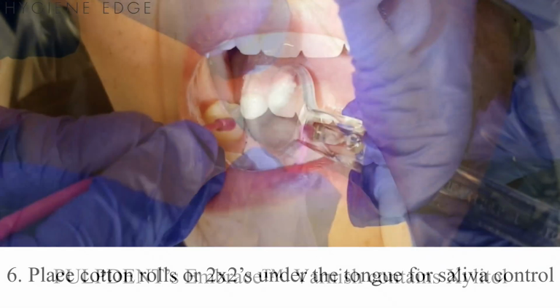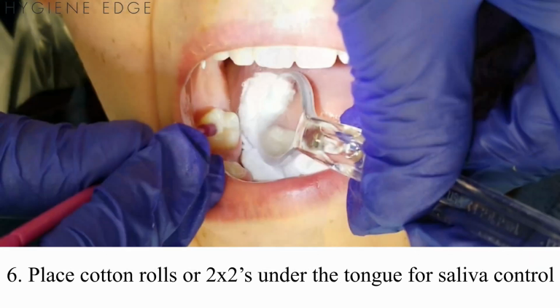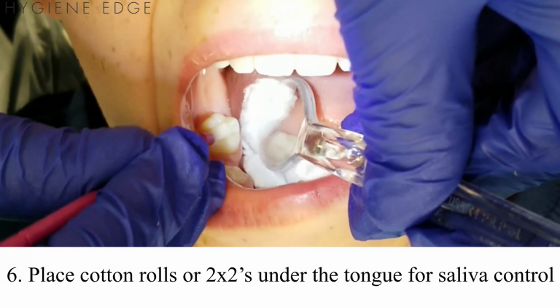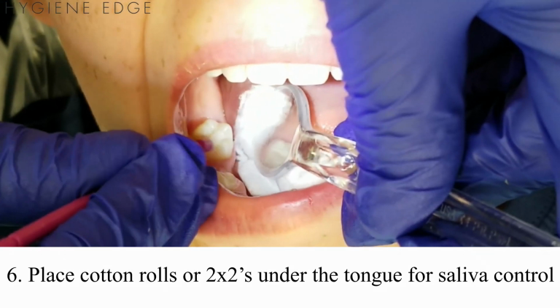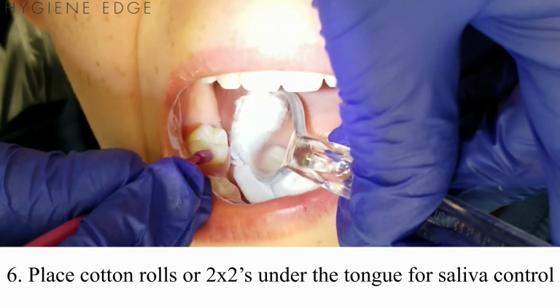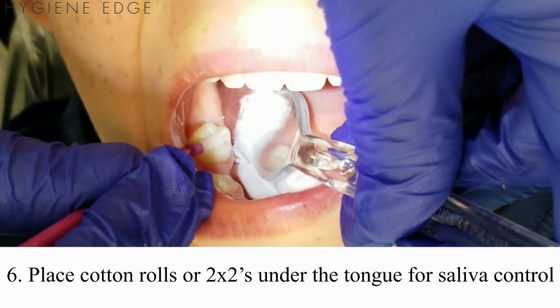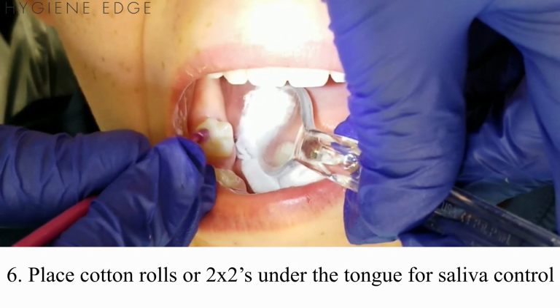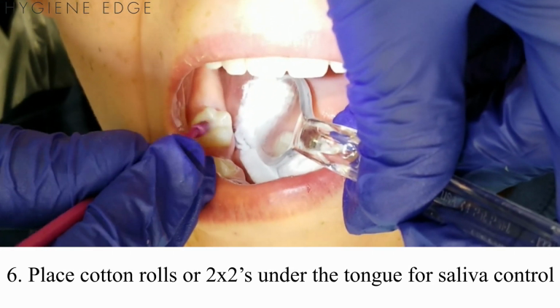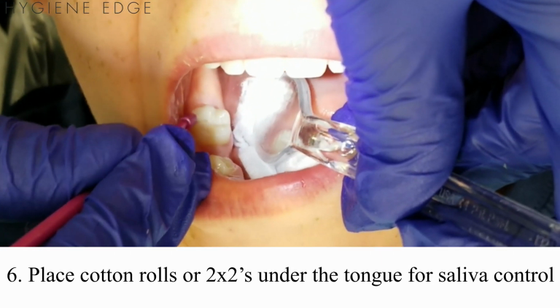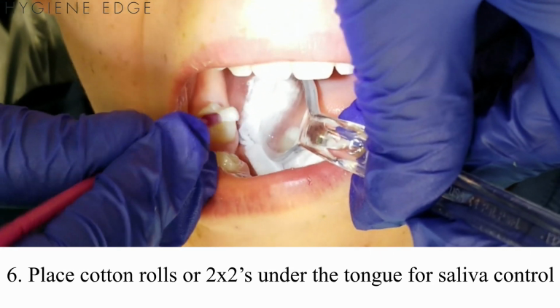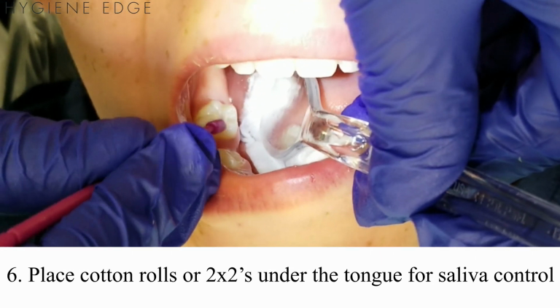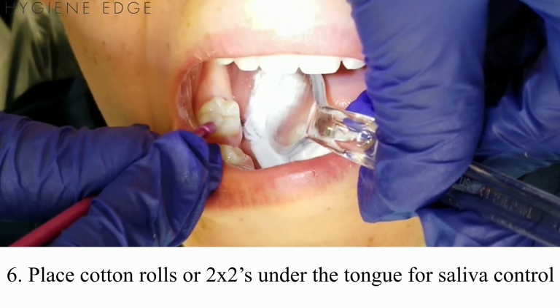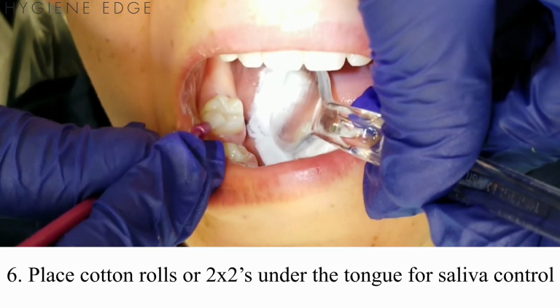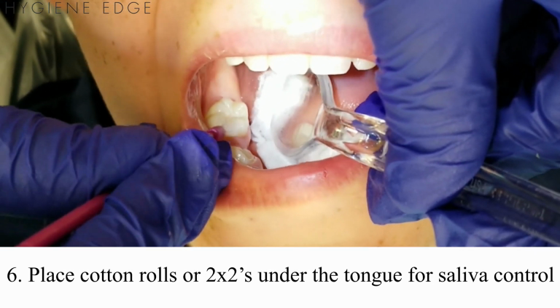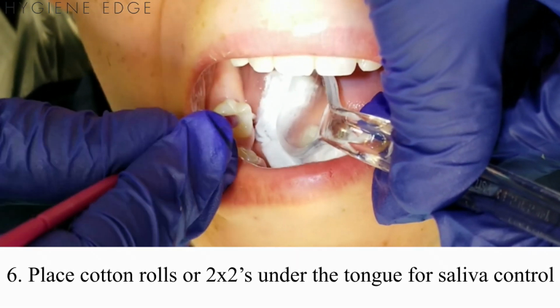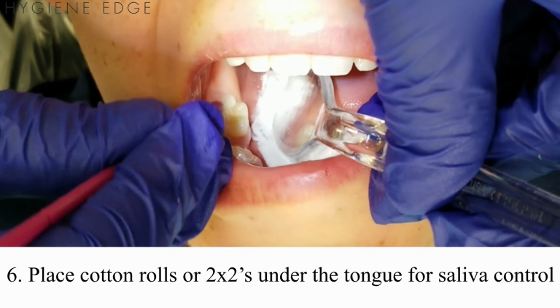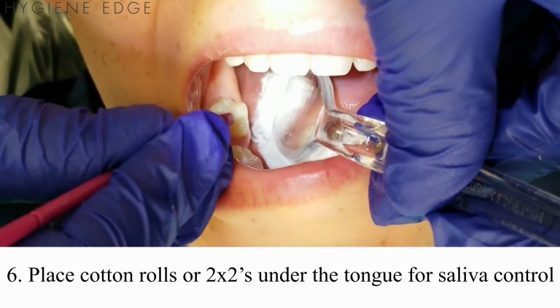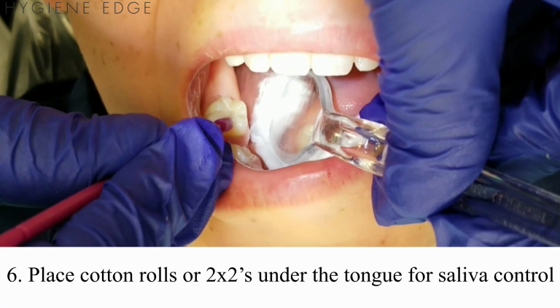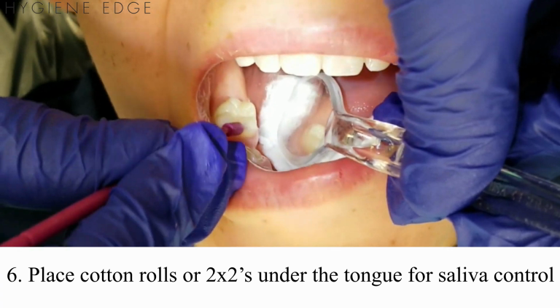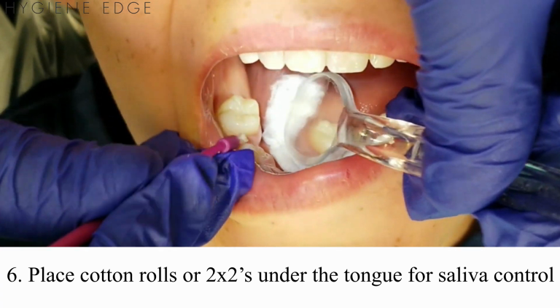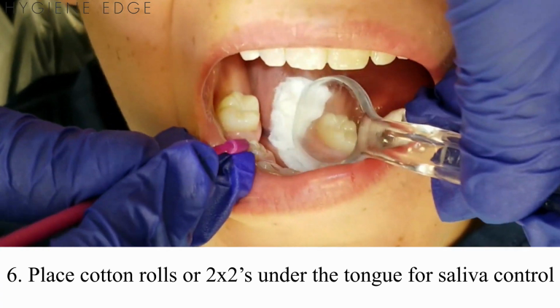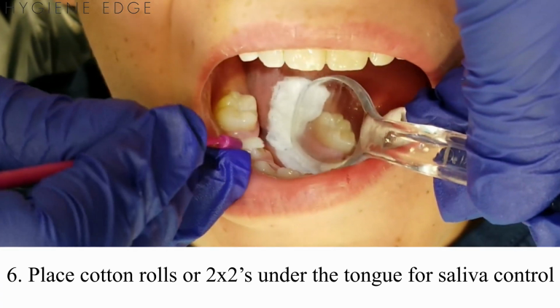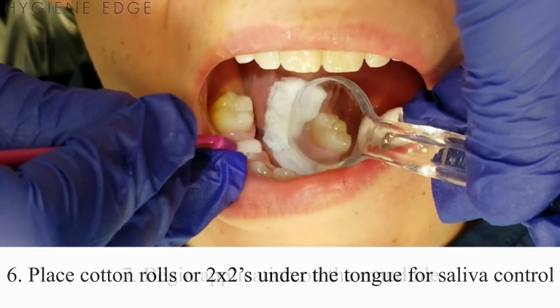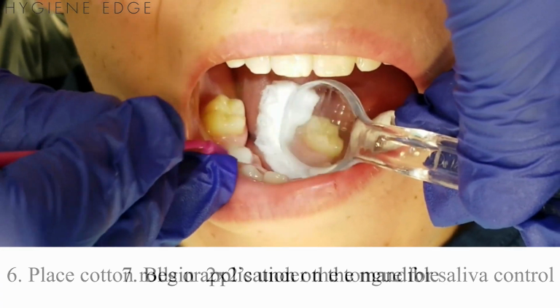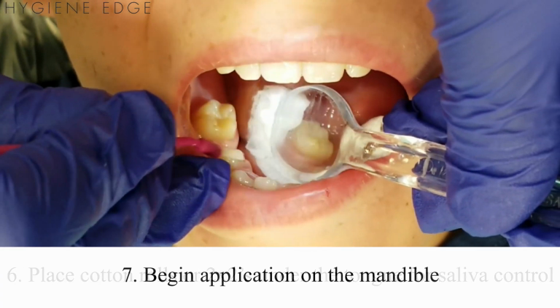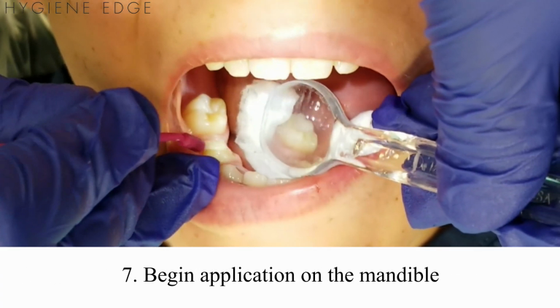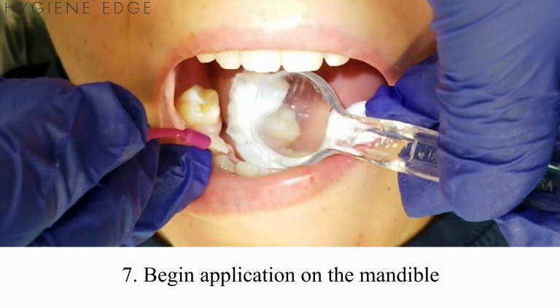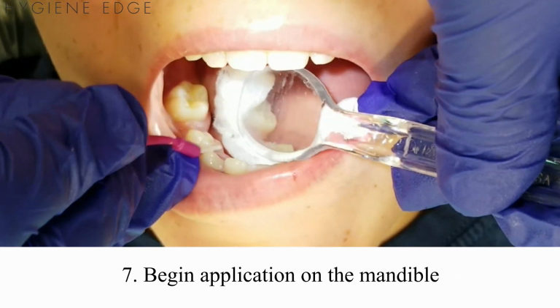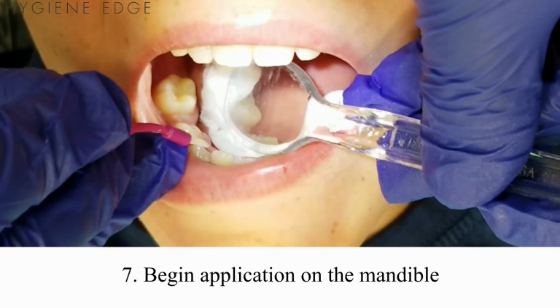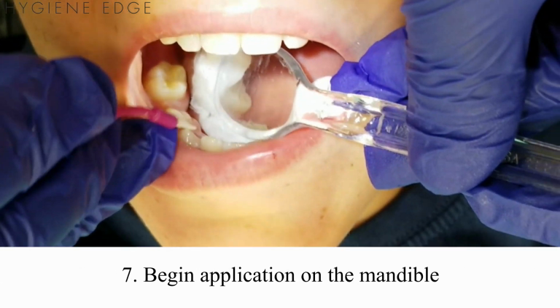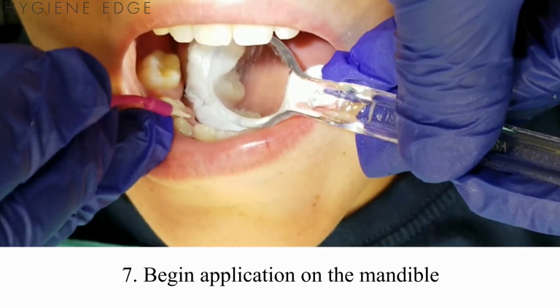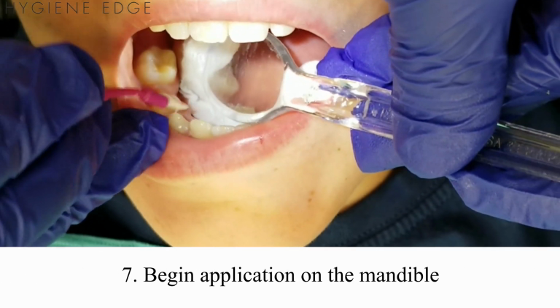Place cotton rolls or 2x2s under the tongue, then dry the teeth. This will decrease the pooling of saliva. When applying varnish, start on the mandible.